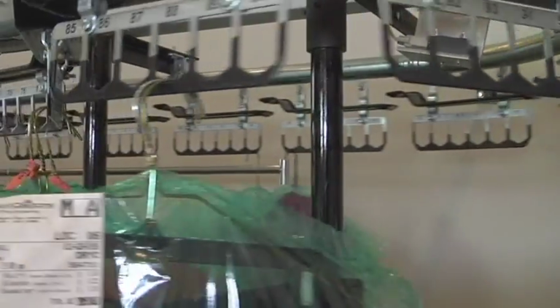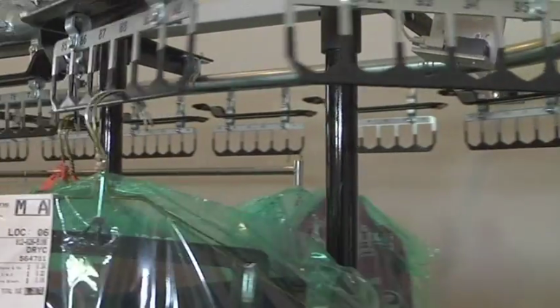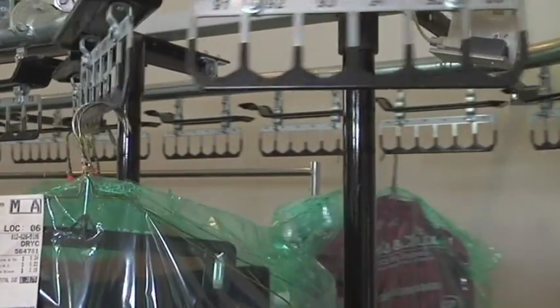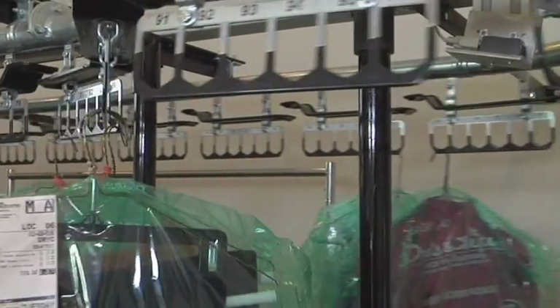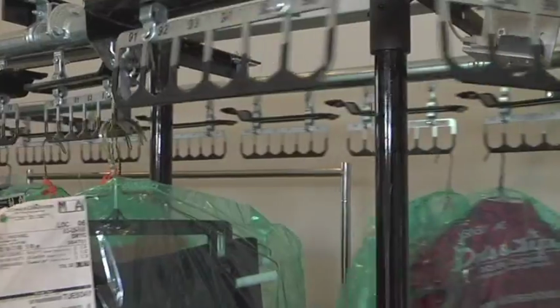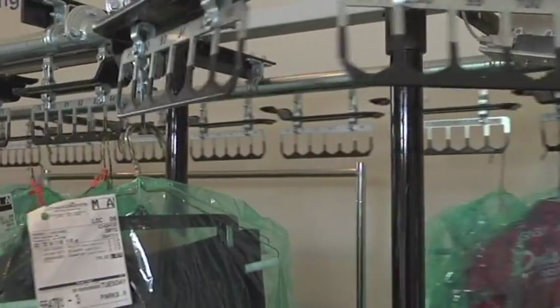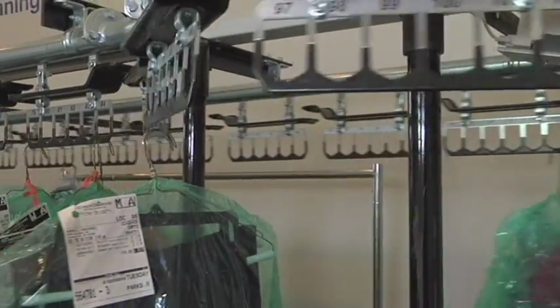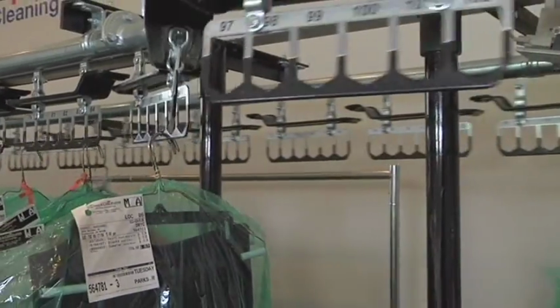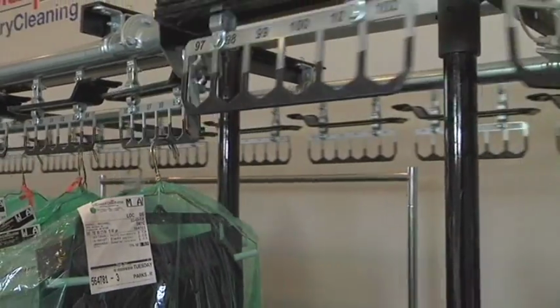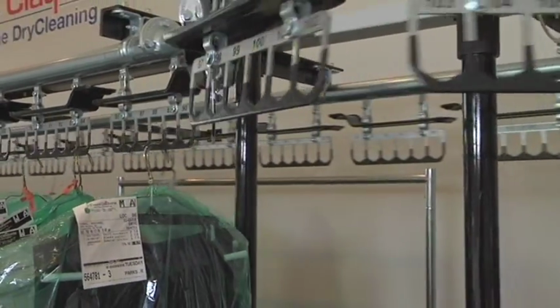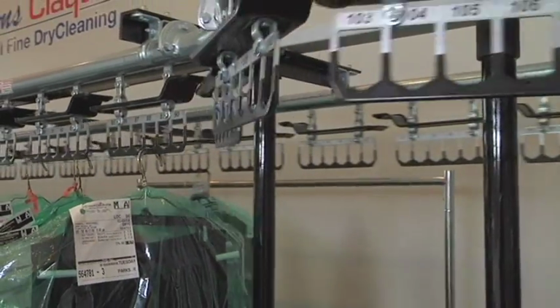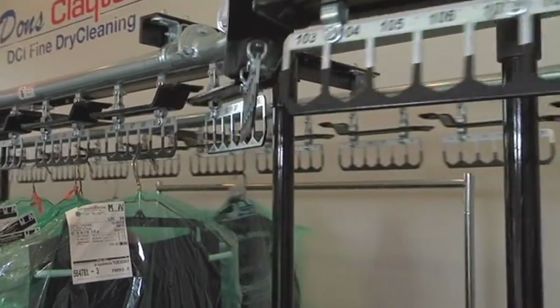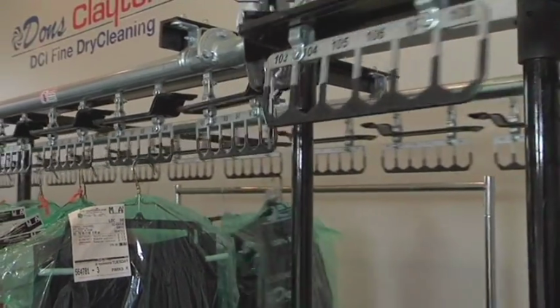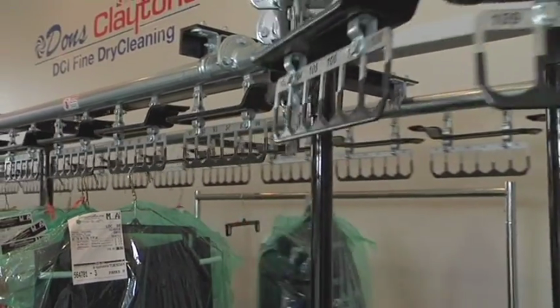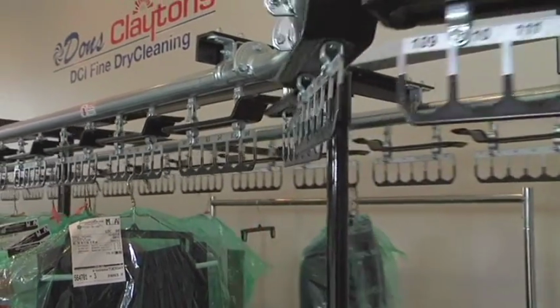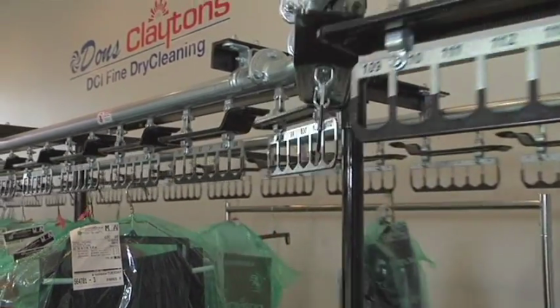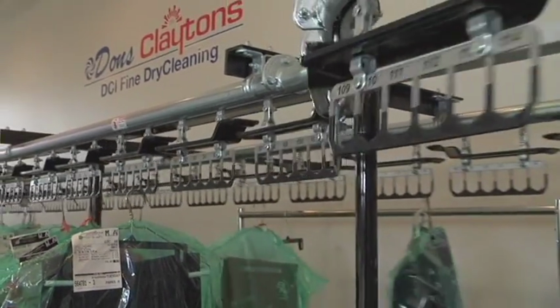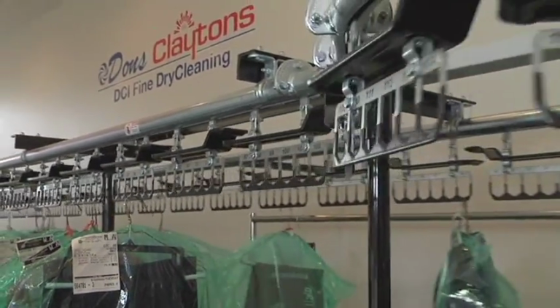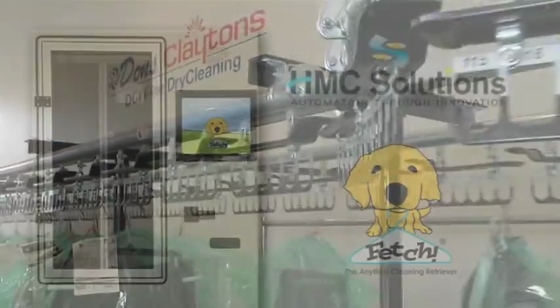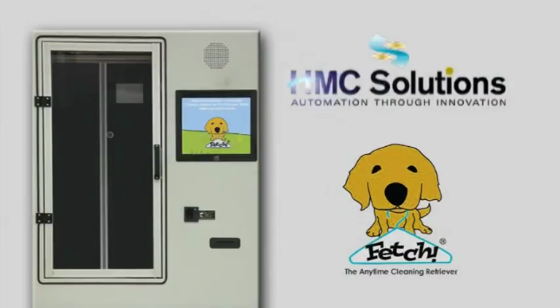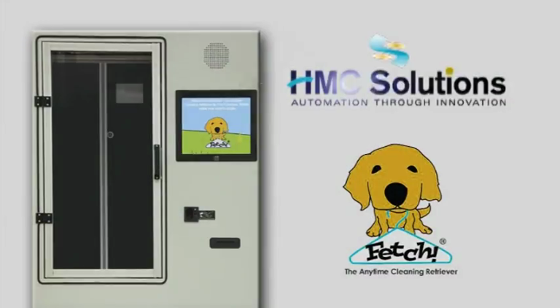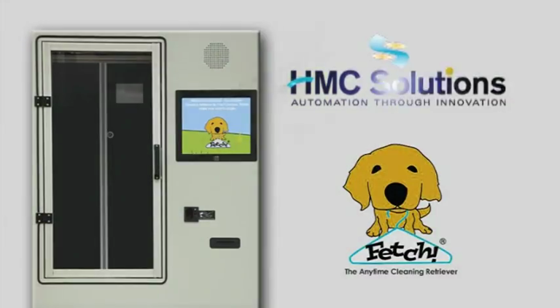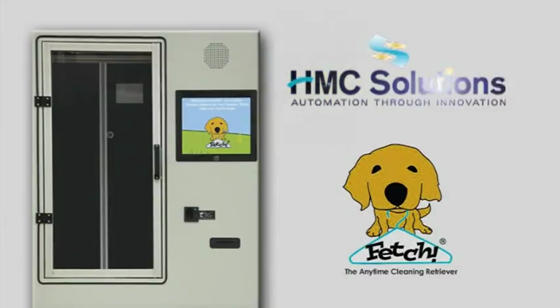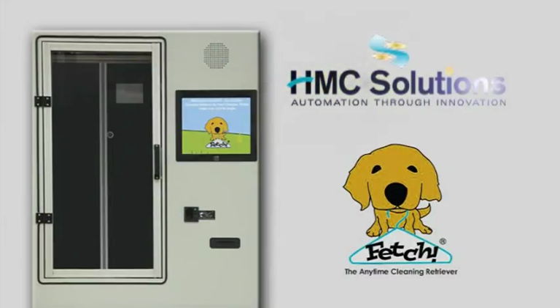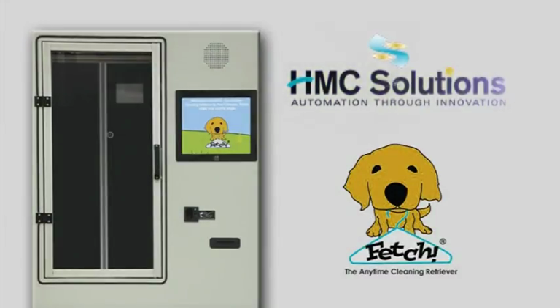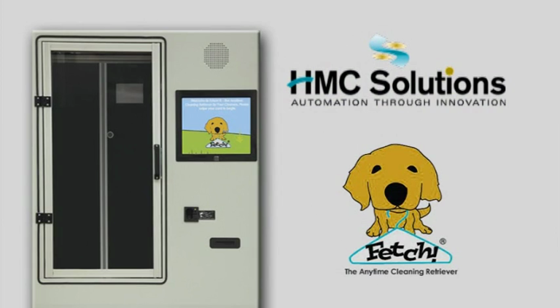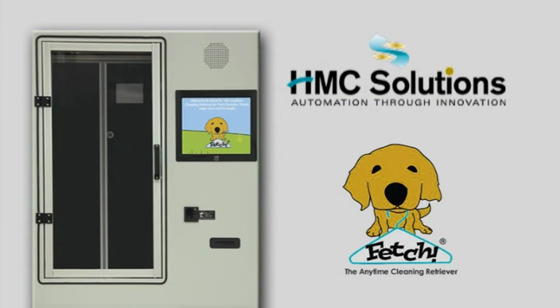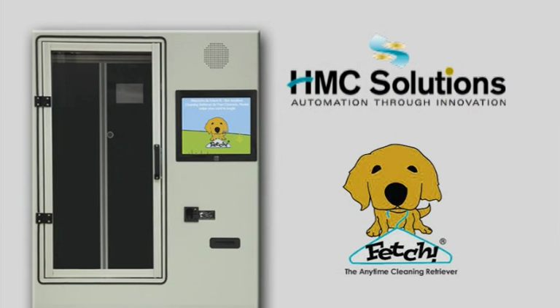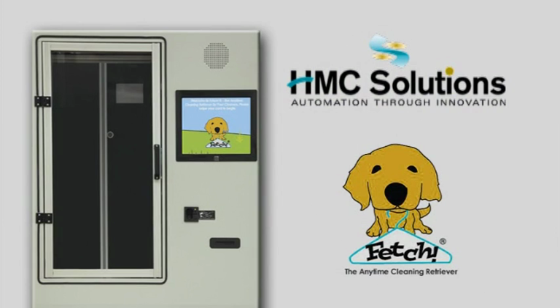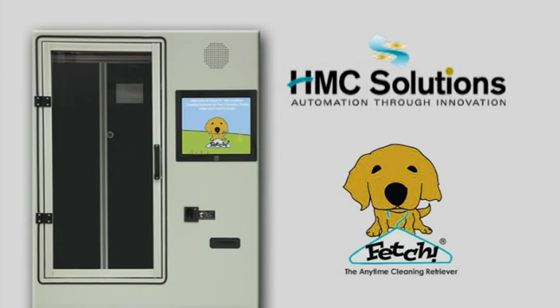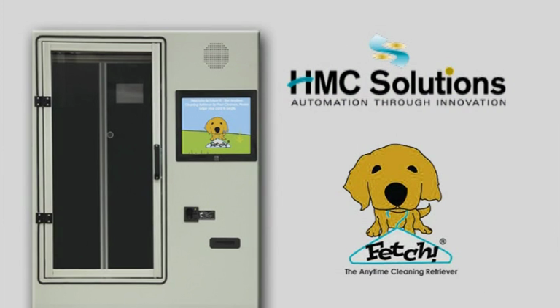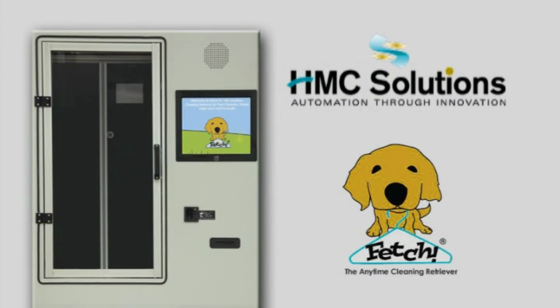Let Fetch, the Anytime Cleaning Retriever, put on a friendly face for your business. HMC Solutions — automation through innovation.